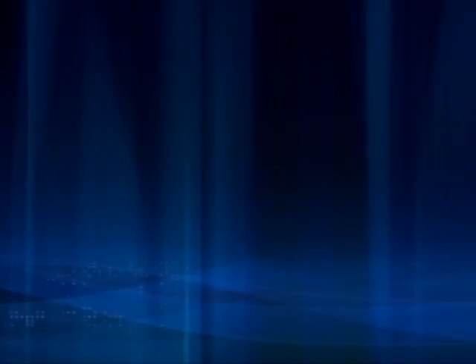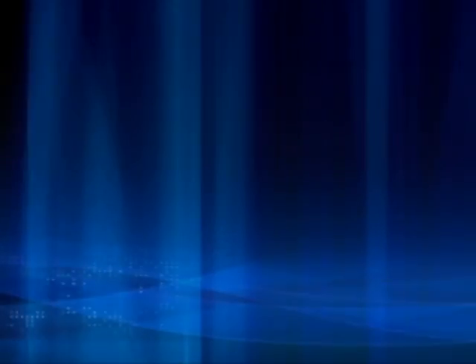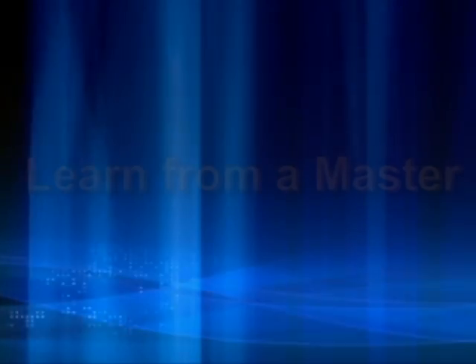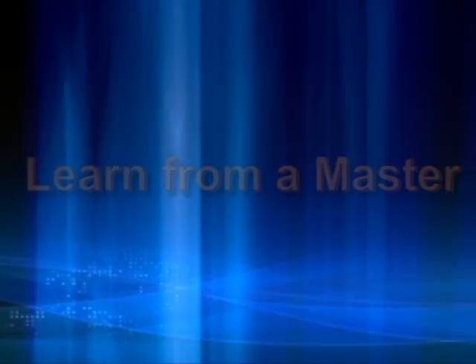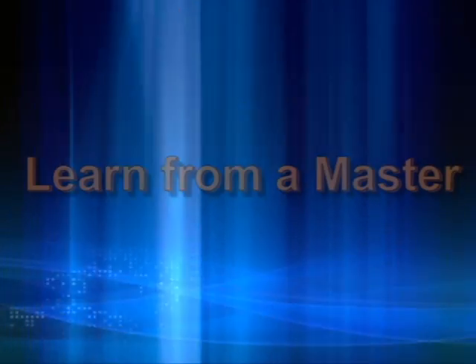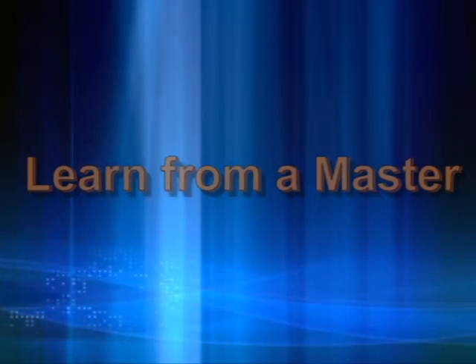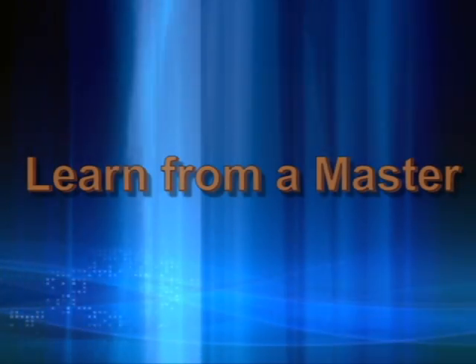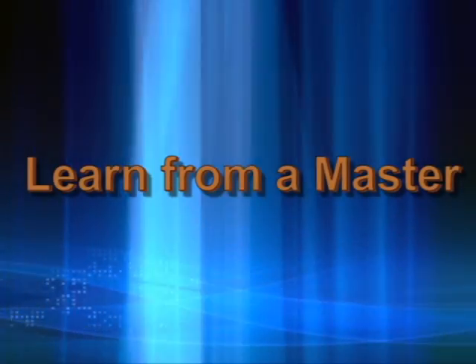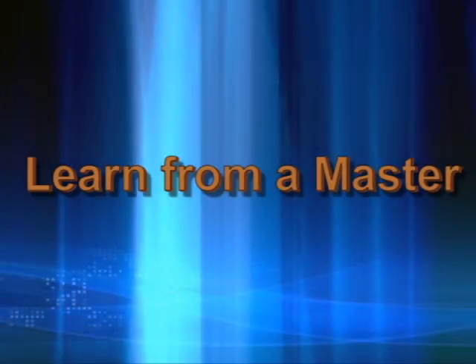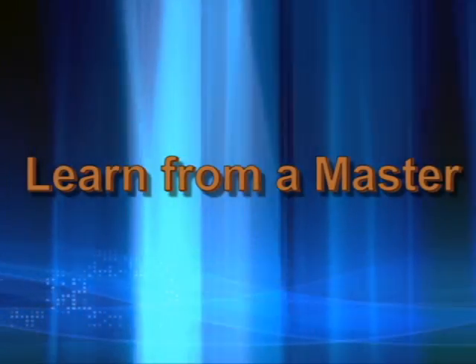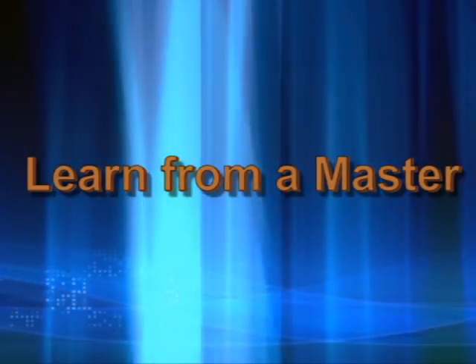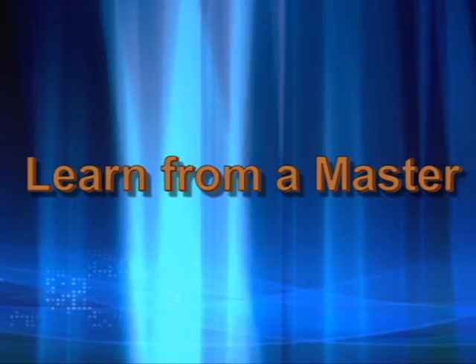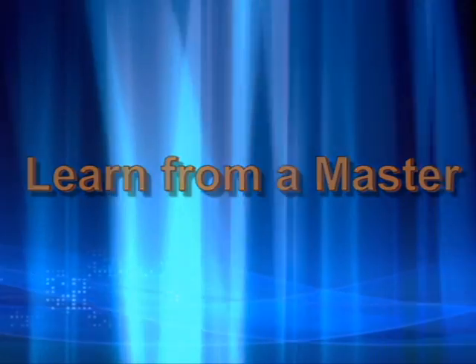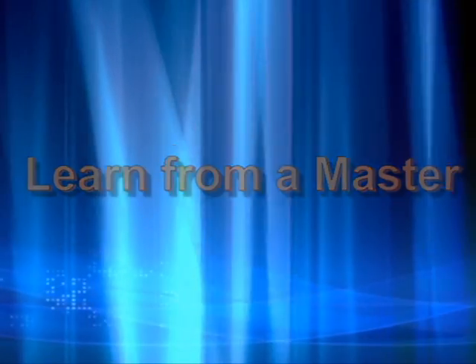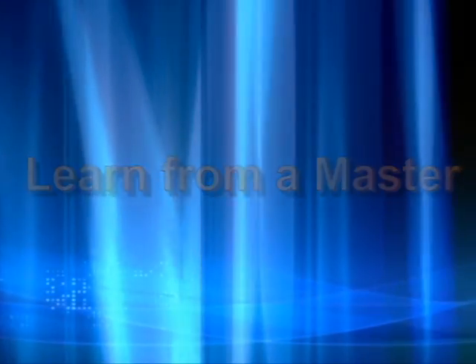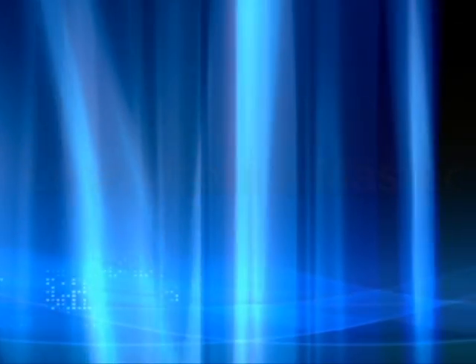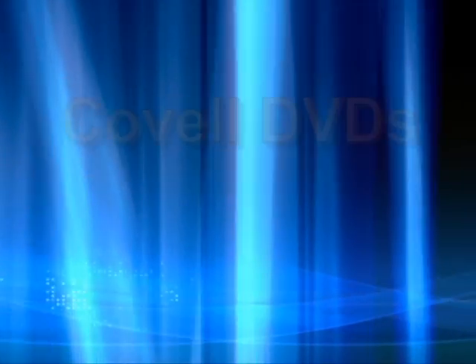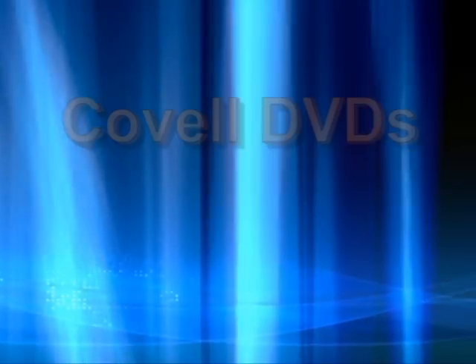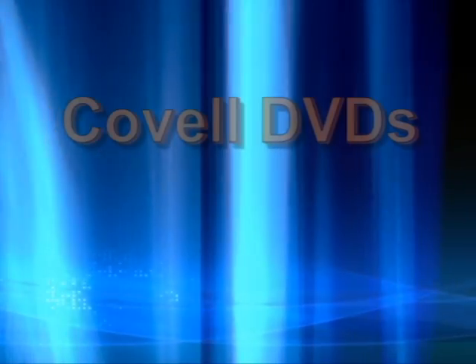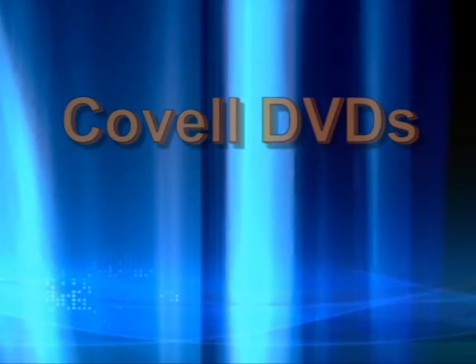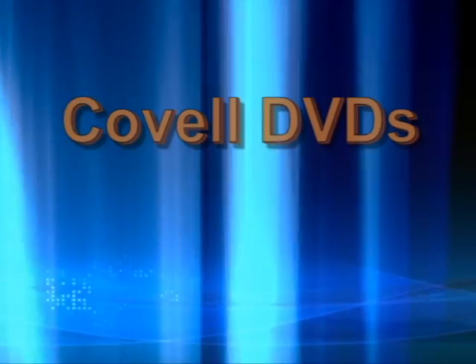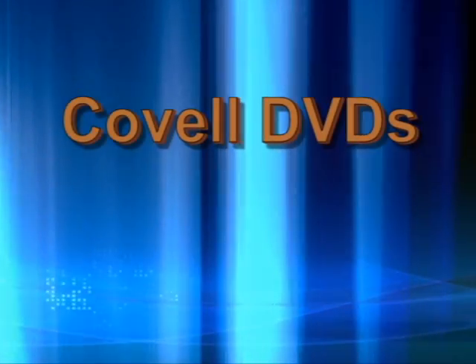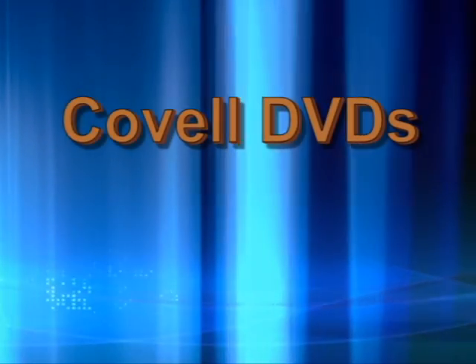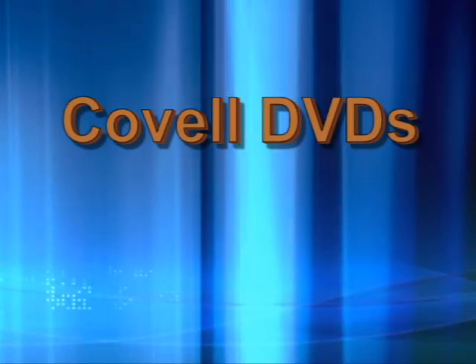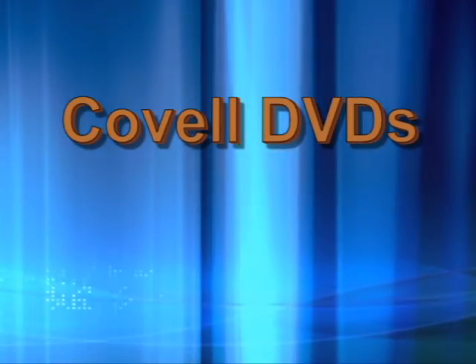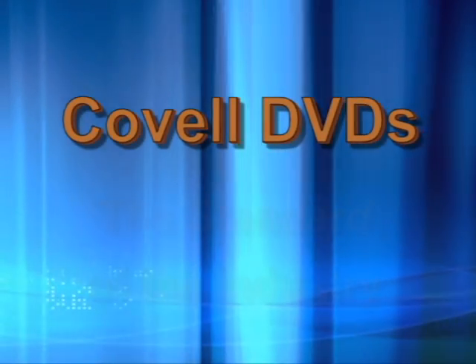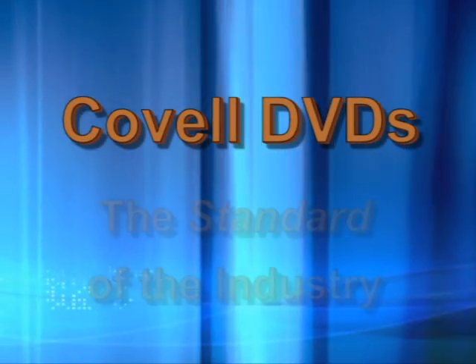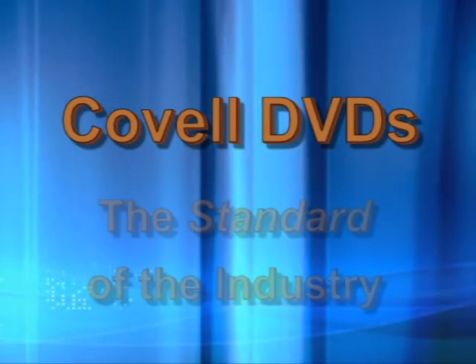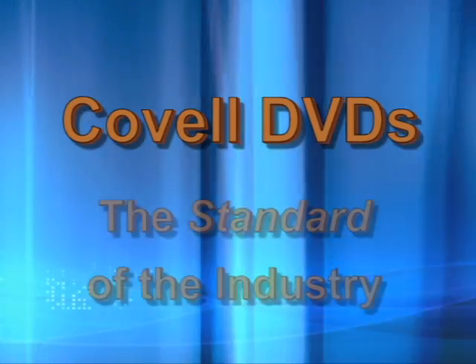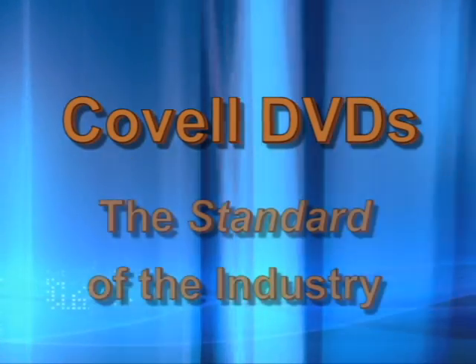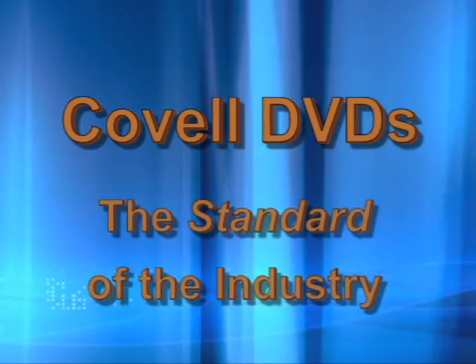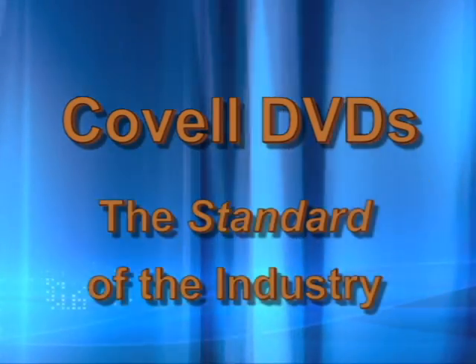Learn metalworking and welding from a master. Covell DVDs — the standard of the industry.